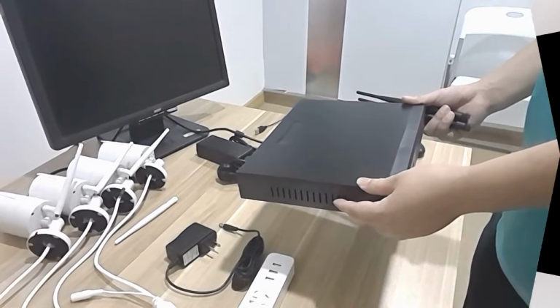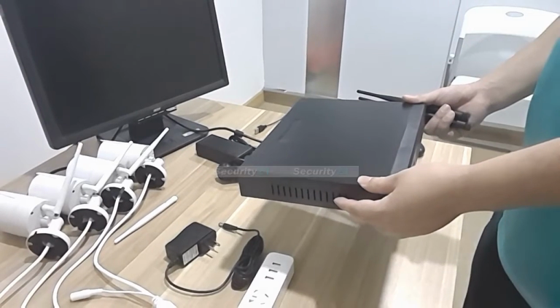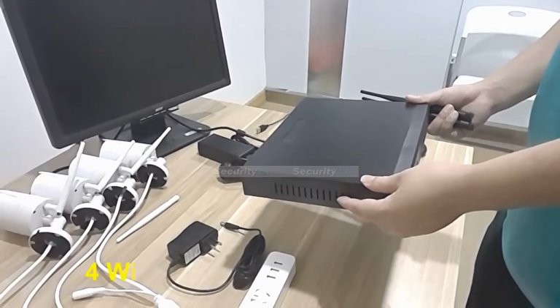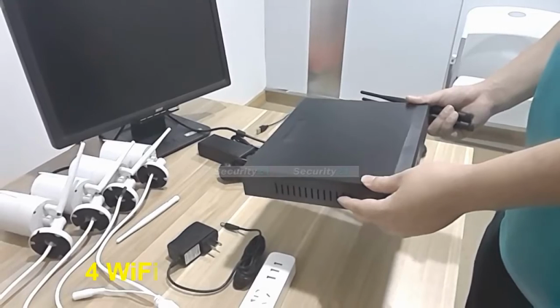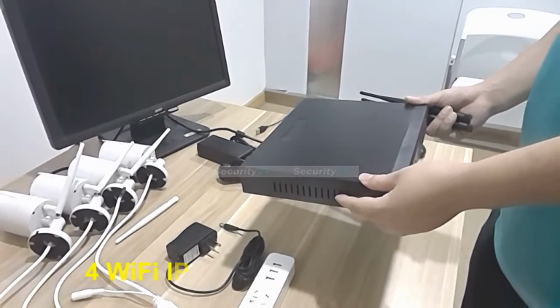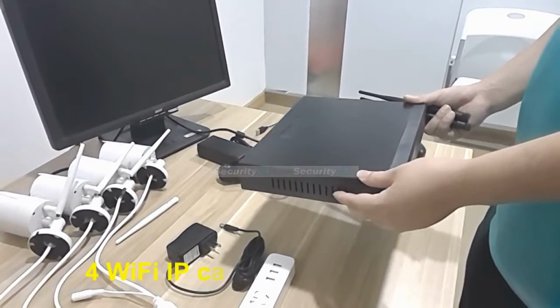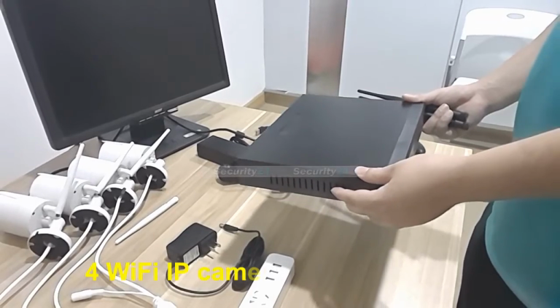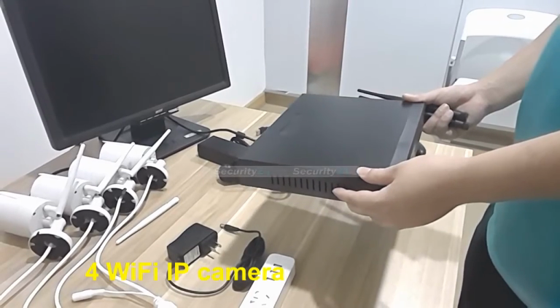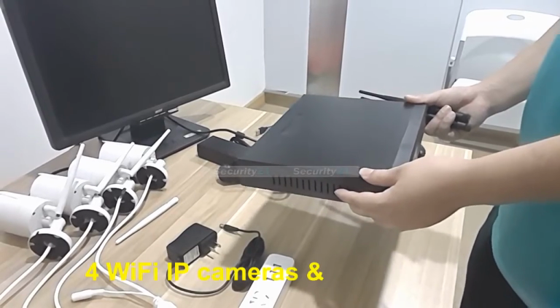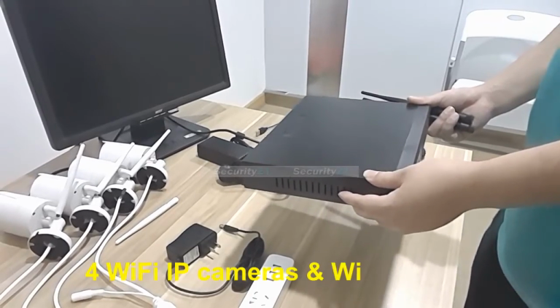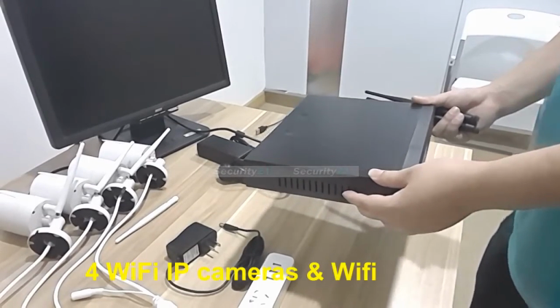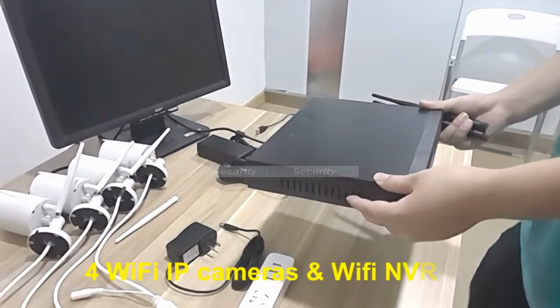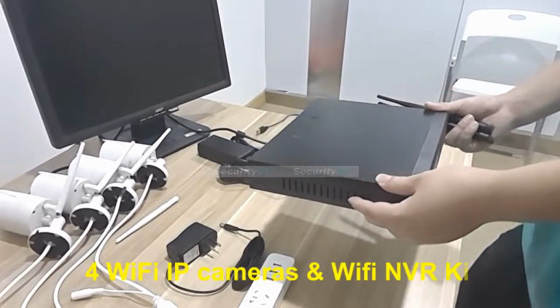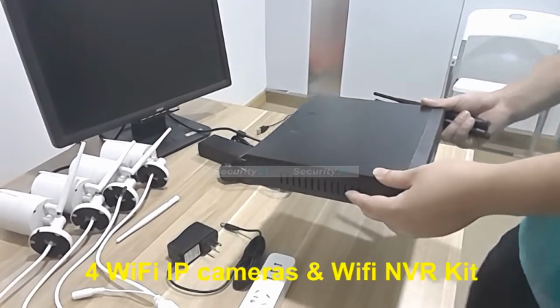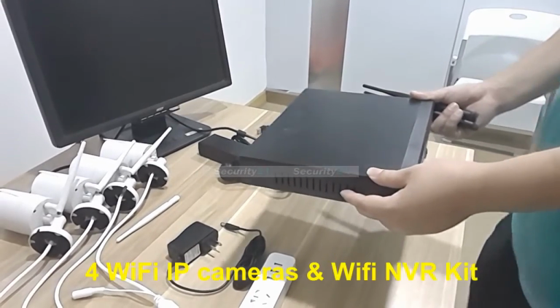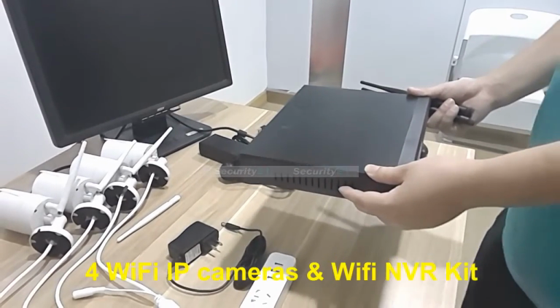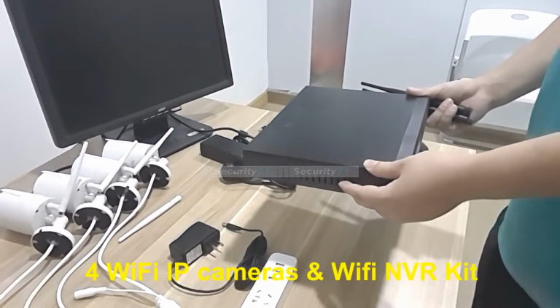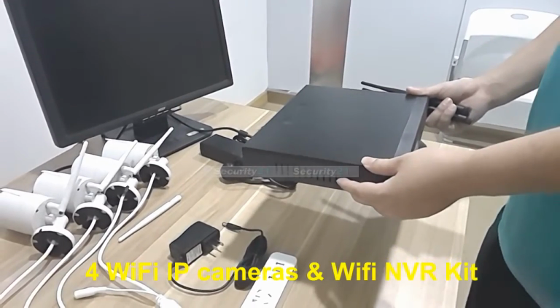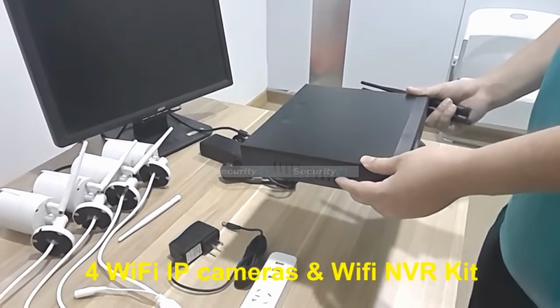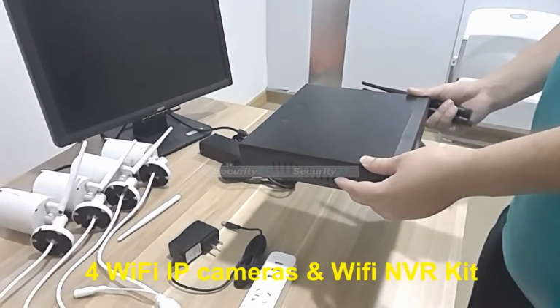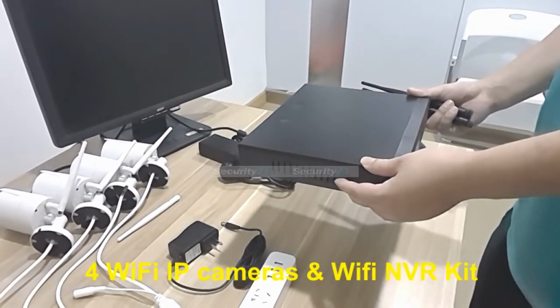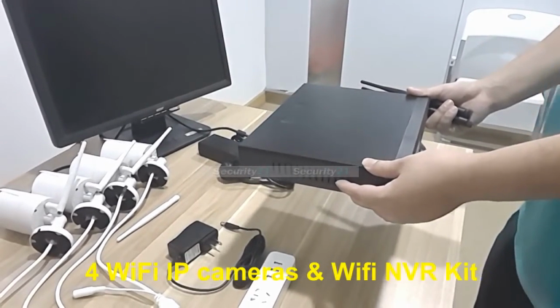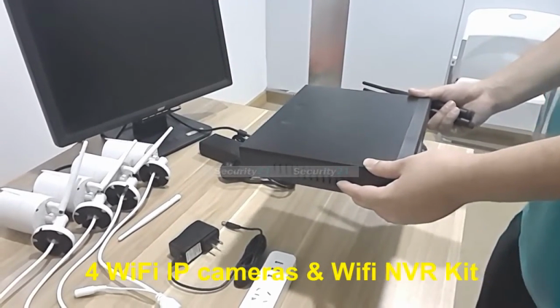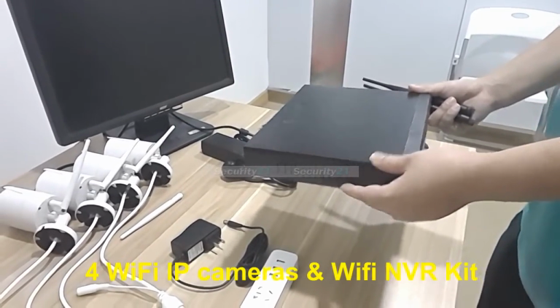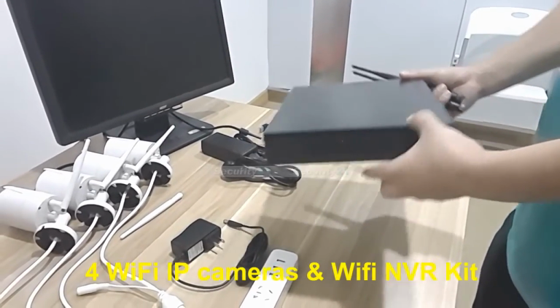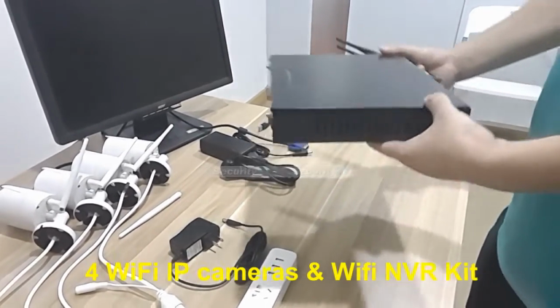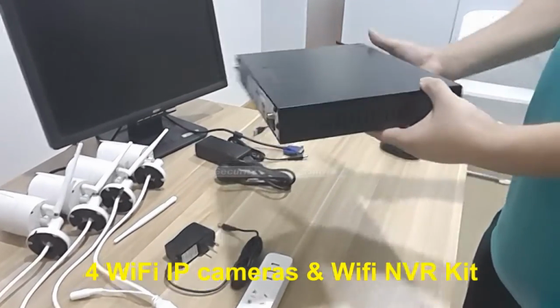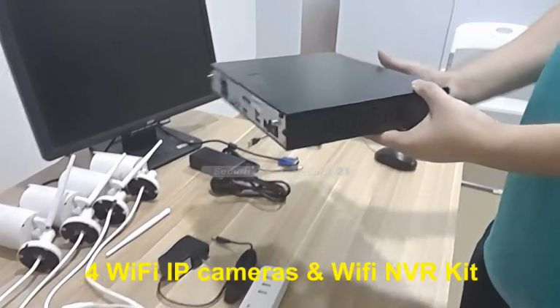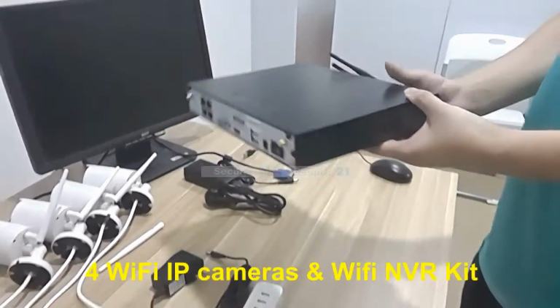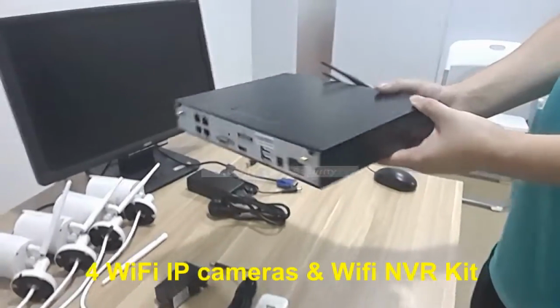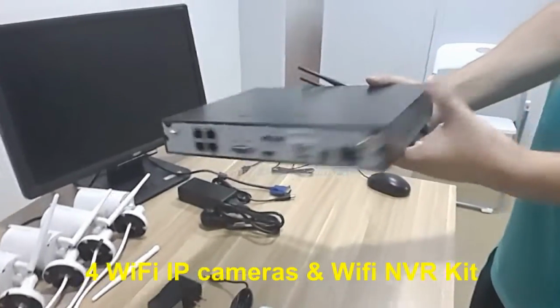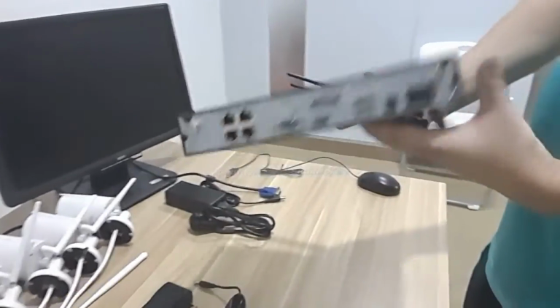Hi guys, today we're going to introduce you to four Wi-Fi IP cameras and Wi-Fi NVR kits.